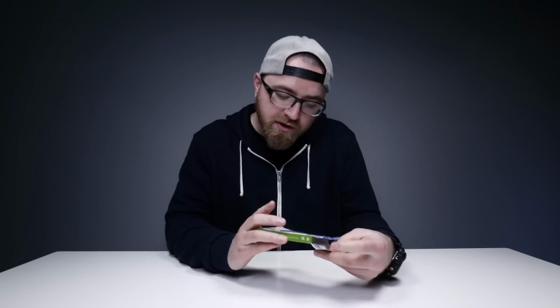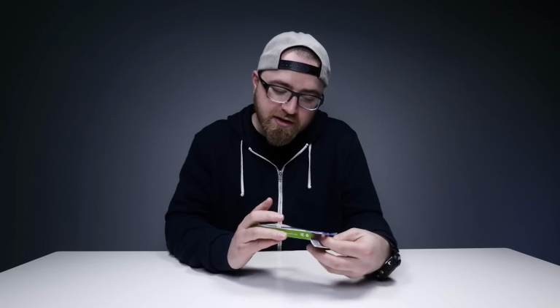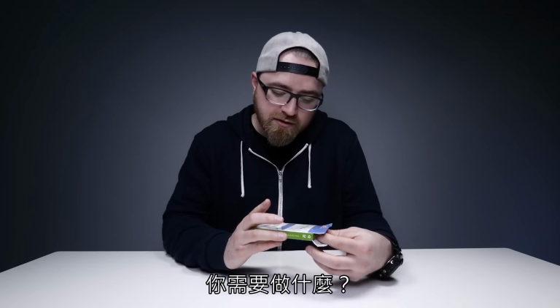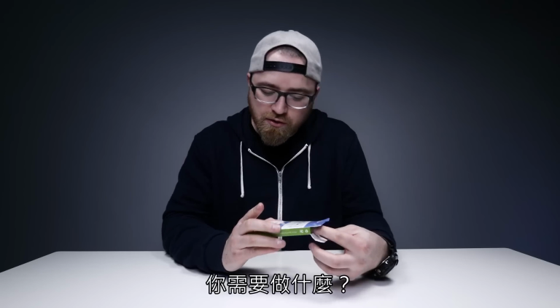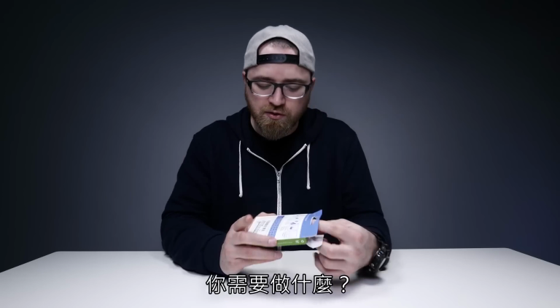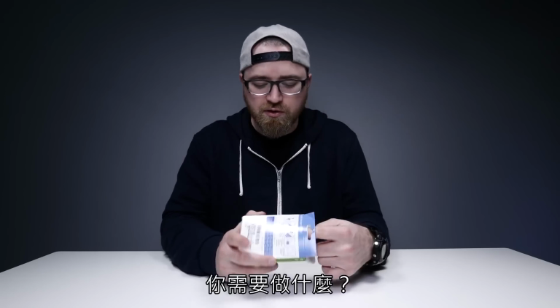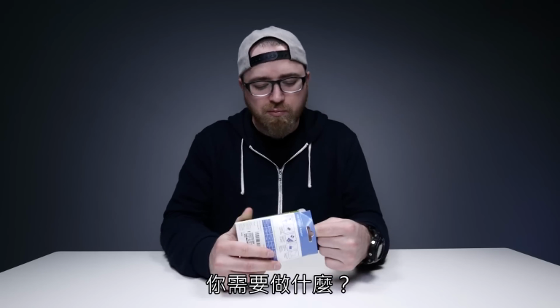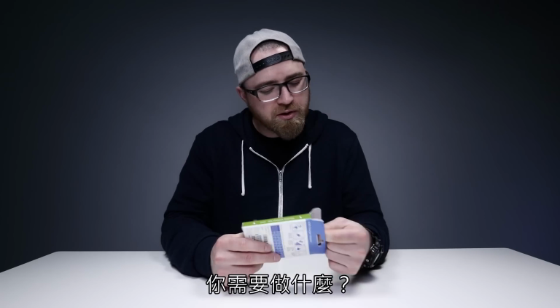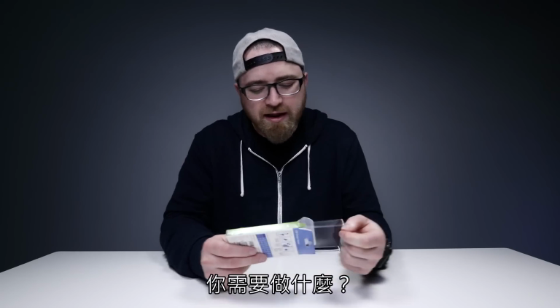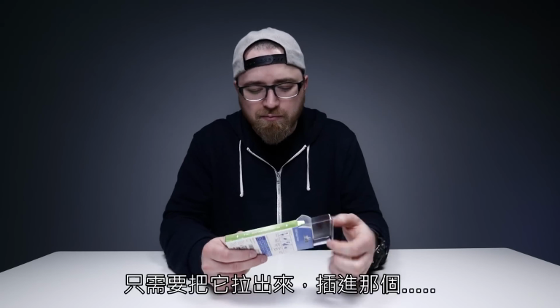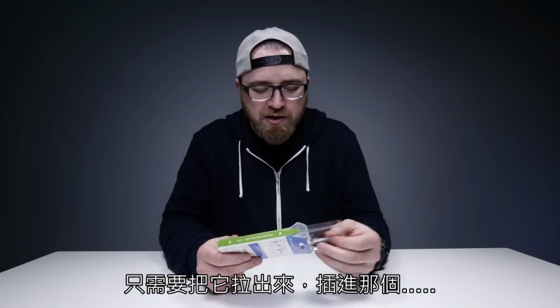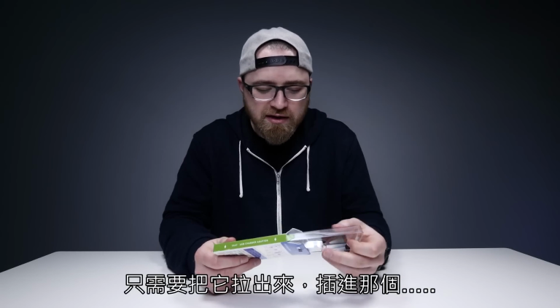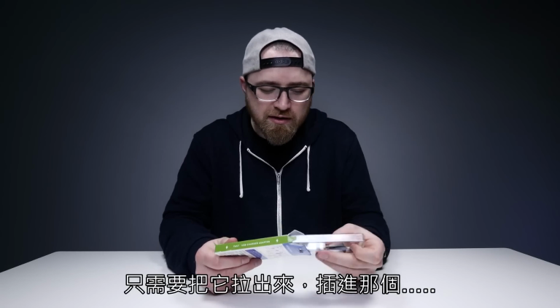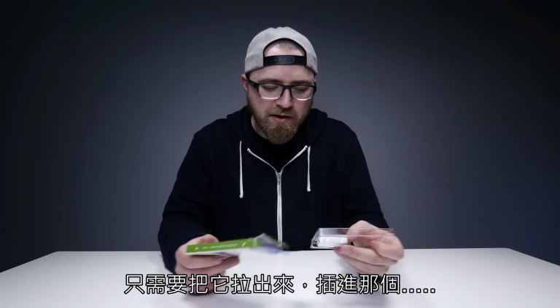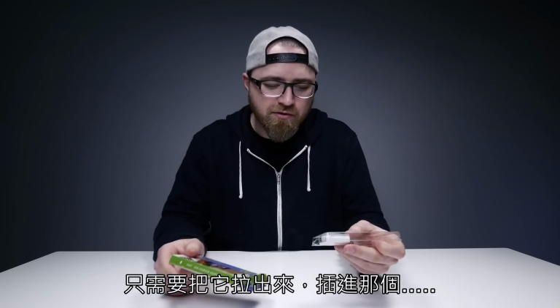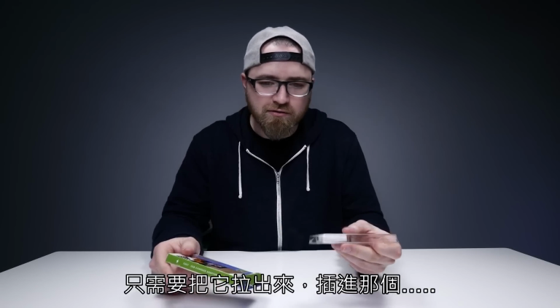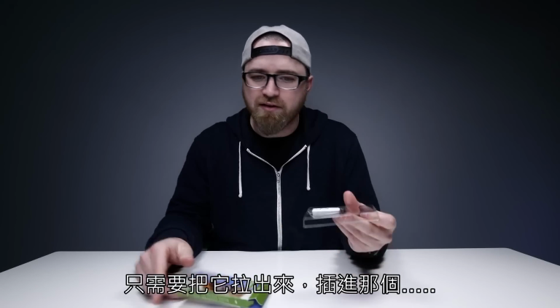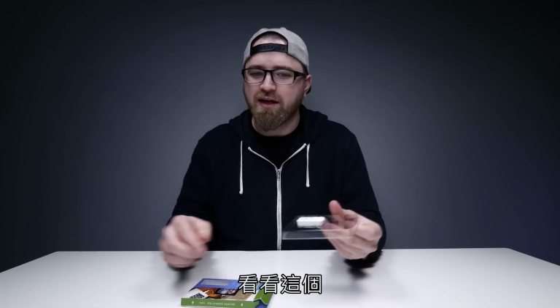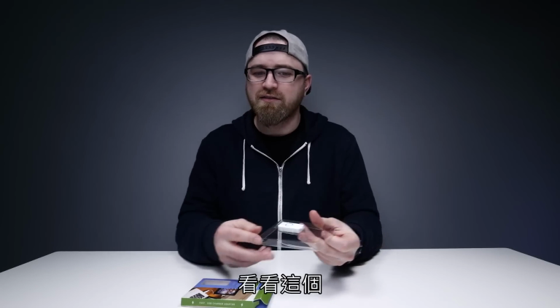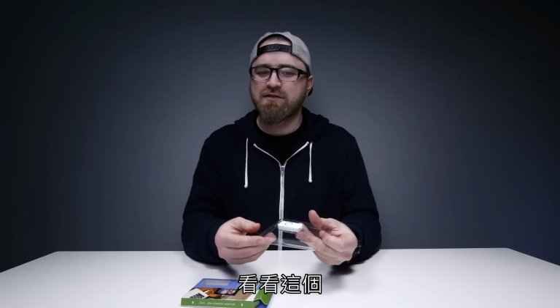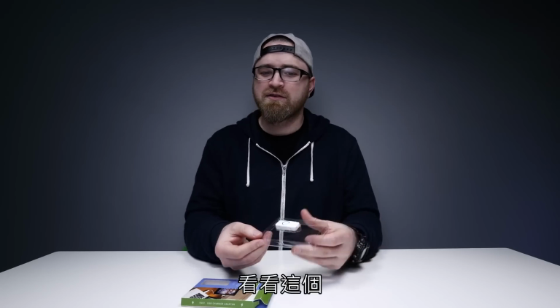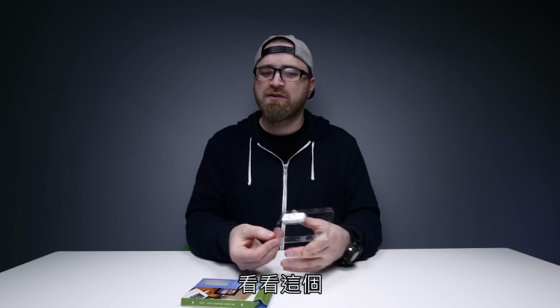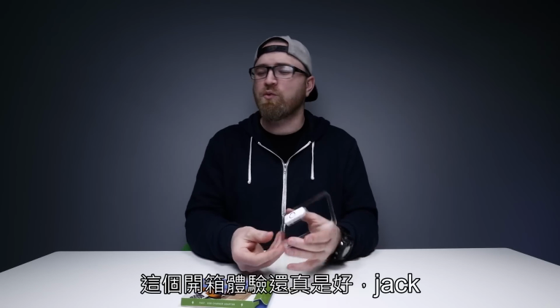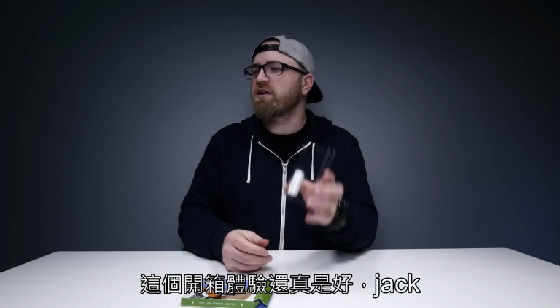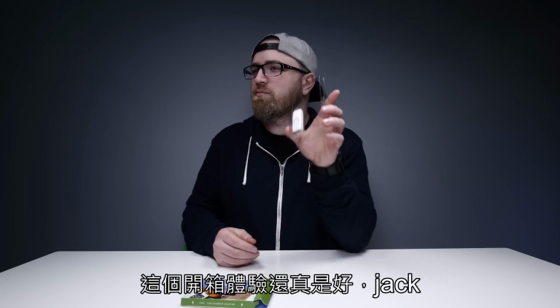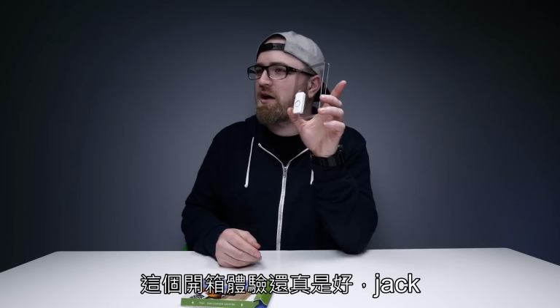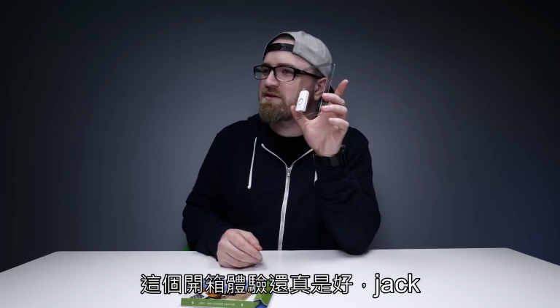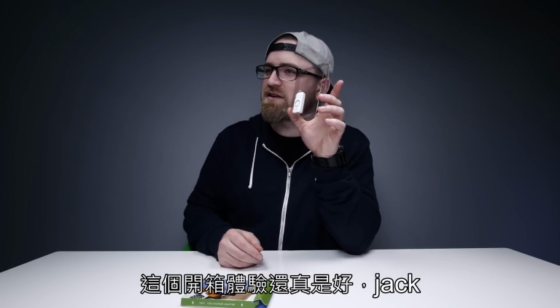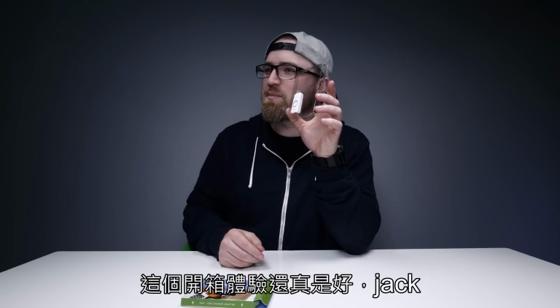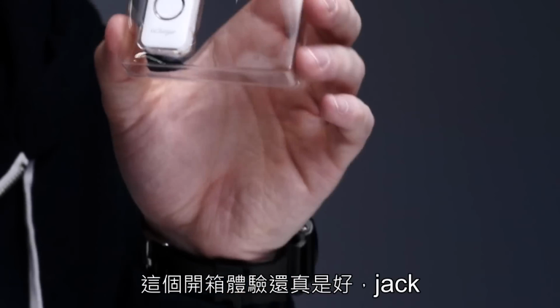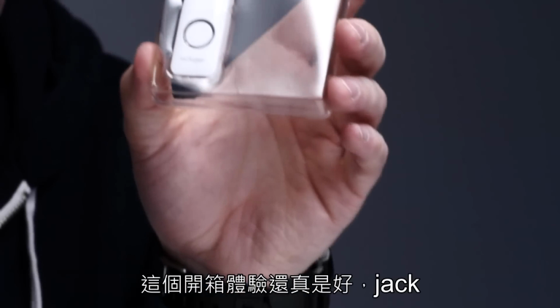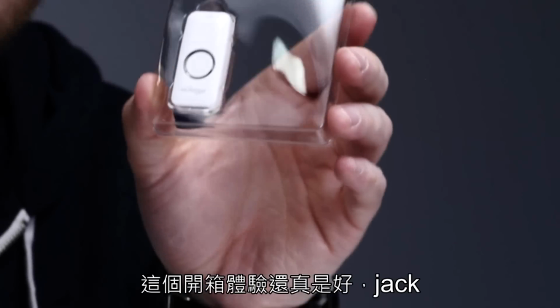What do you need to do? Pull it out and plug it in apparently. What an unboxing experience.